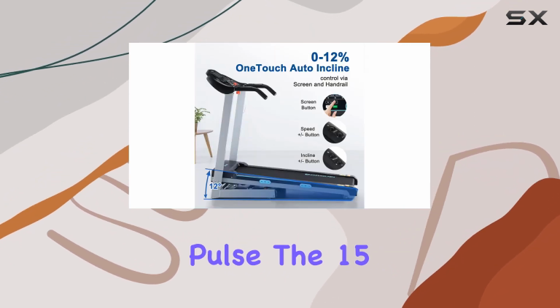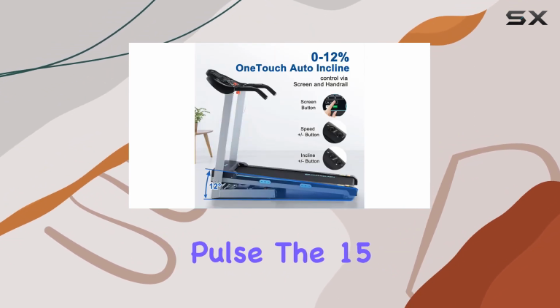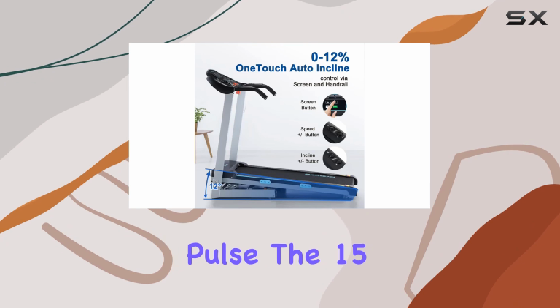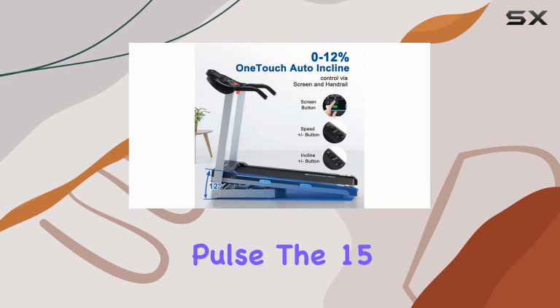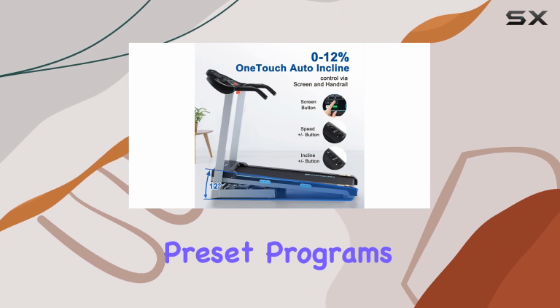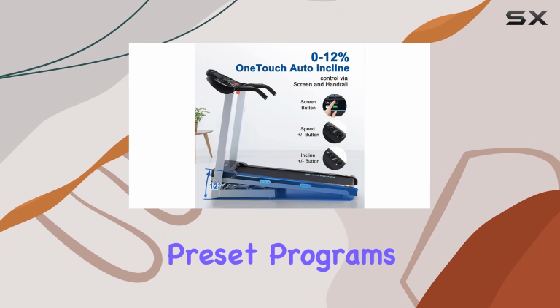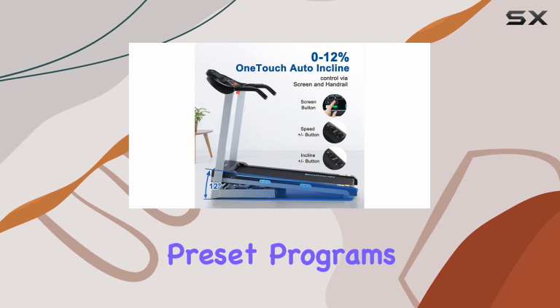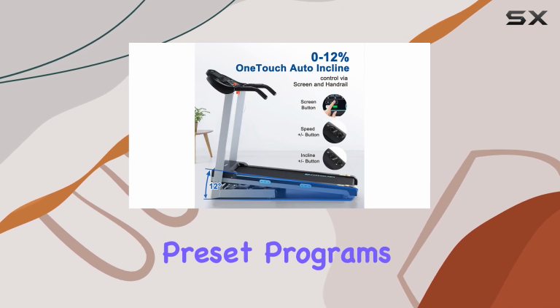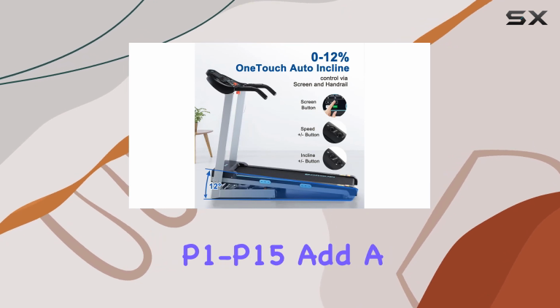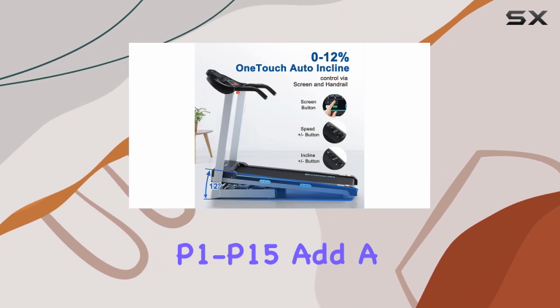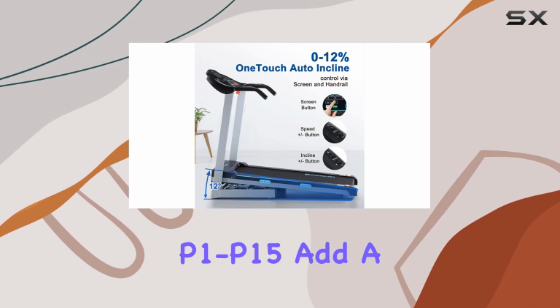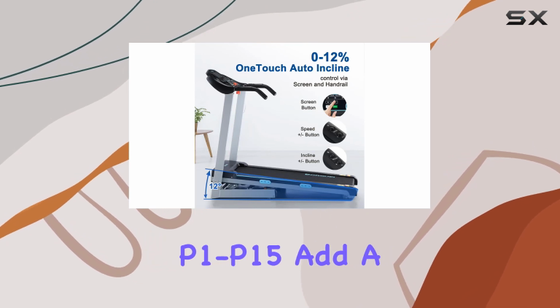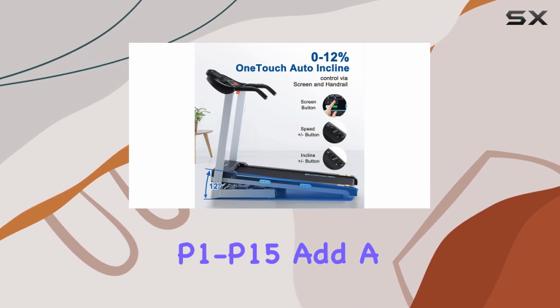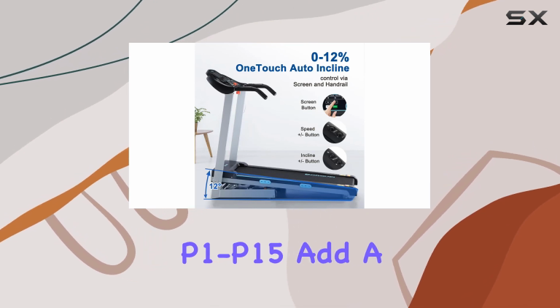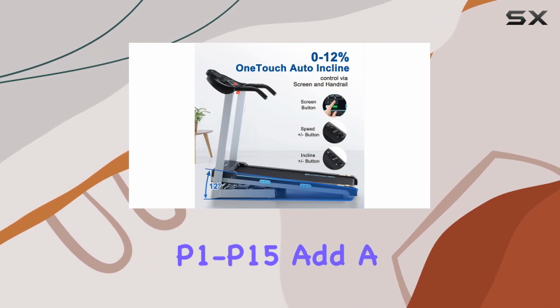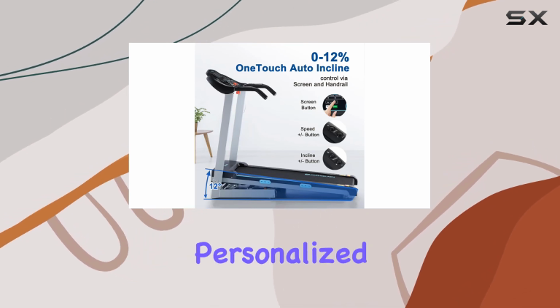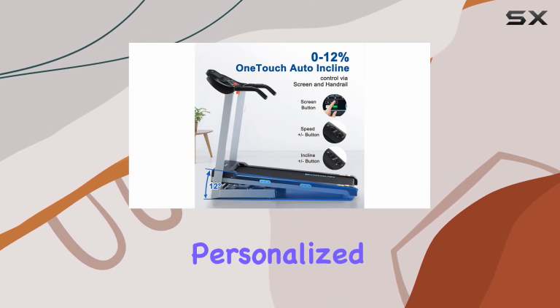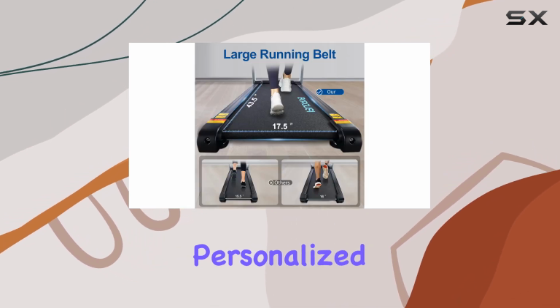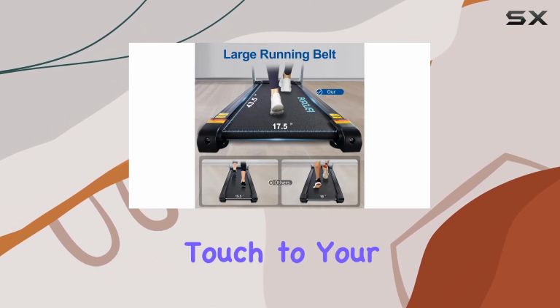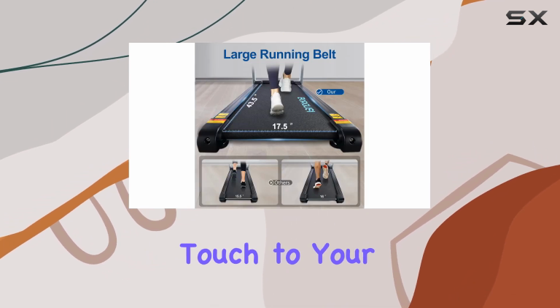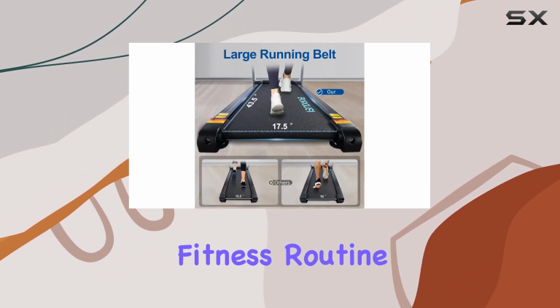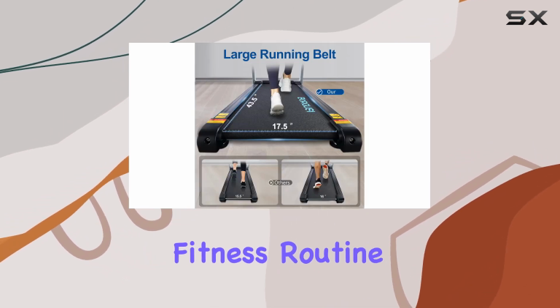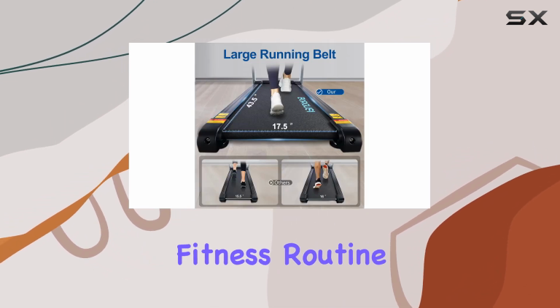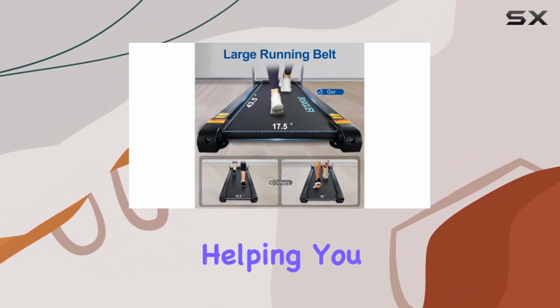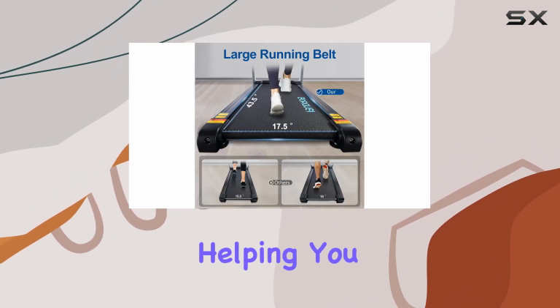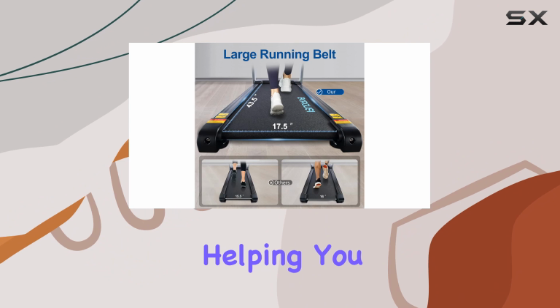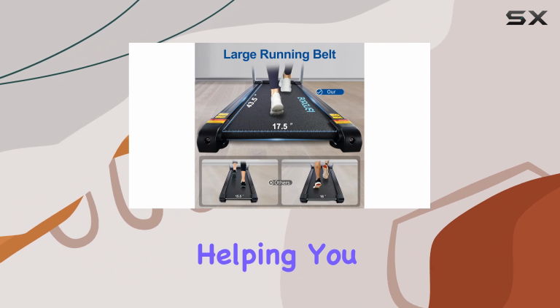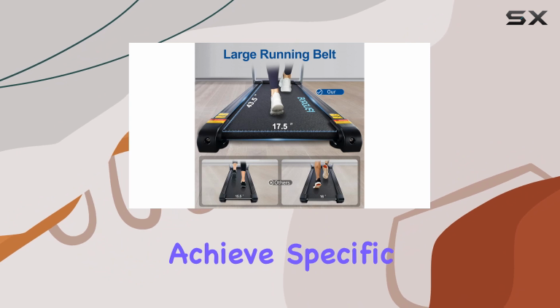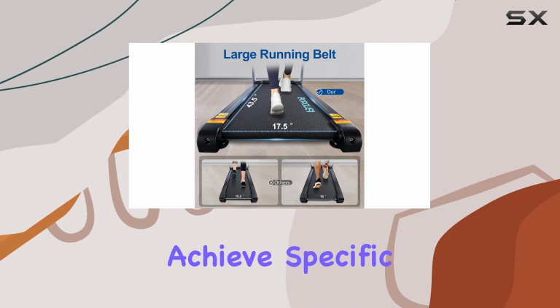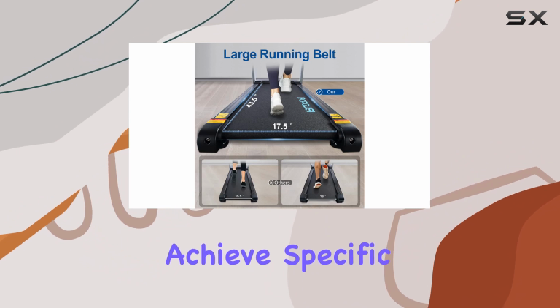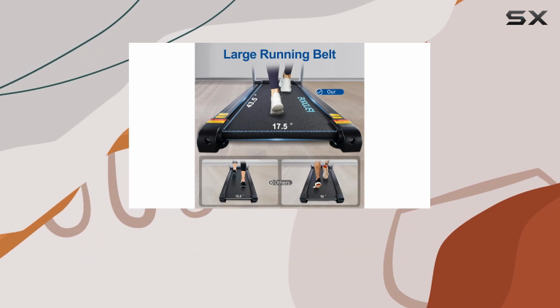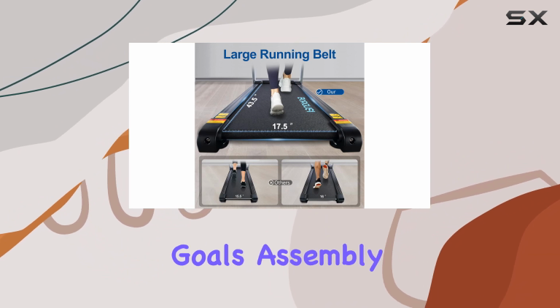The 15 preset programs, P1 through P15, add a personalized touch to your fitness routine, helping you achieve specific goals.